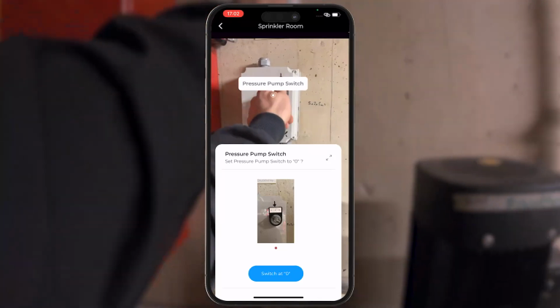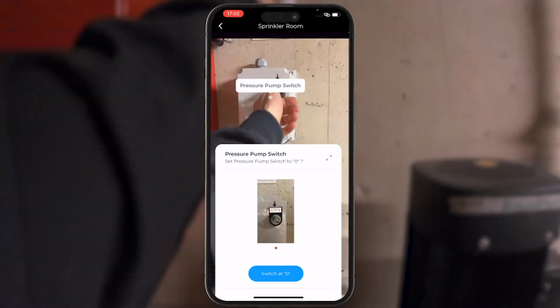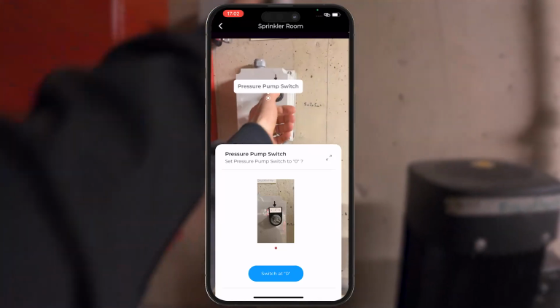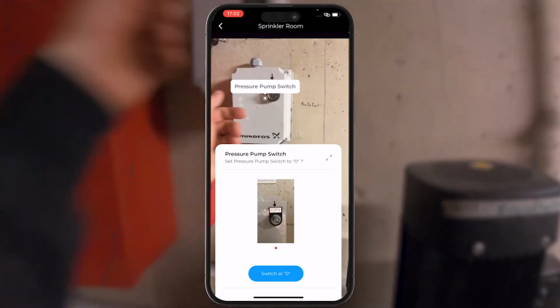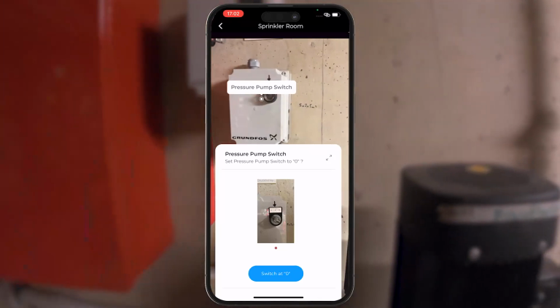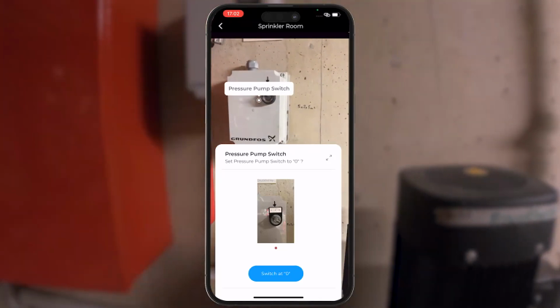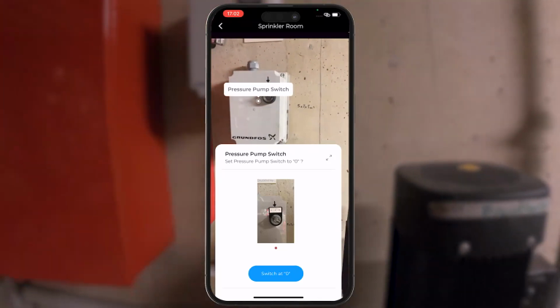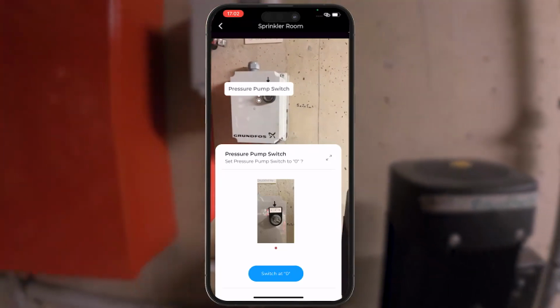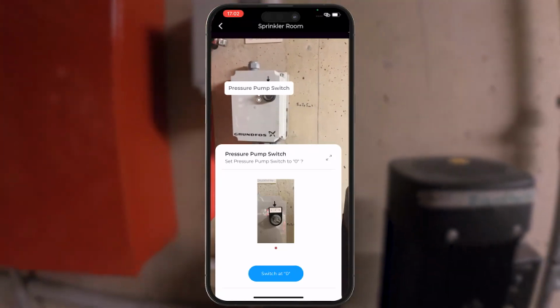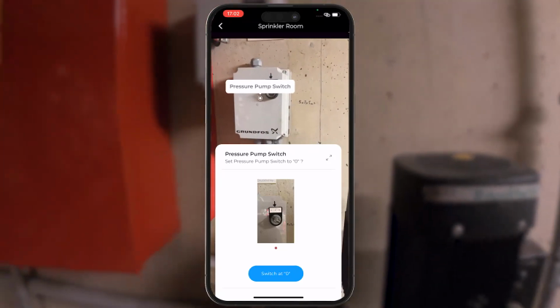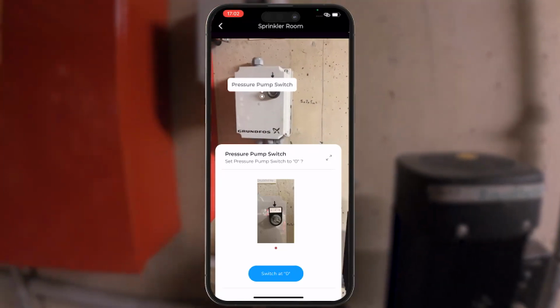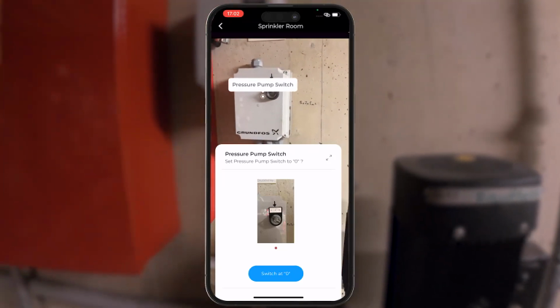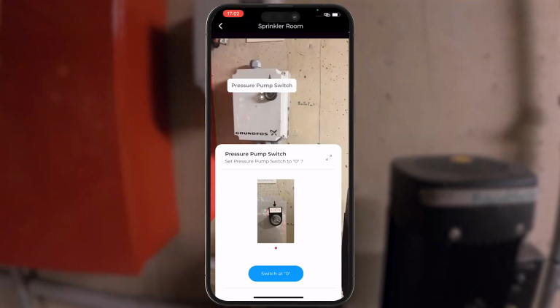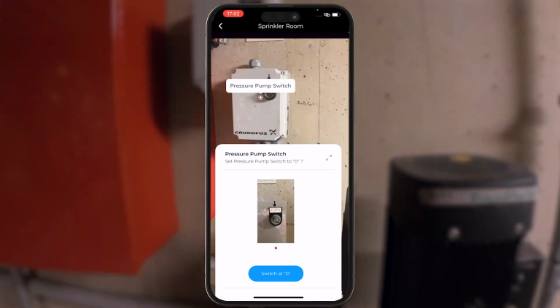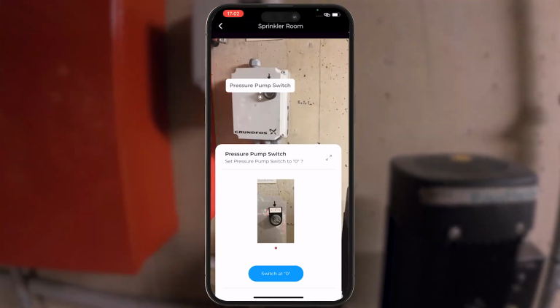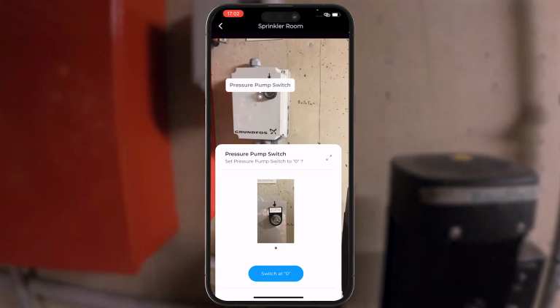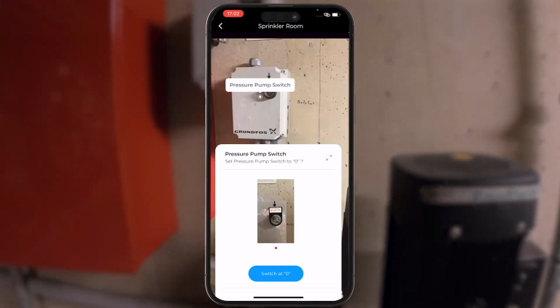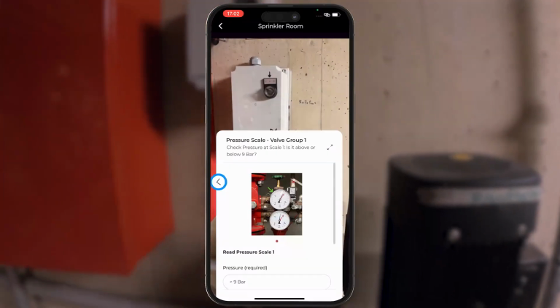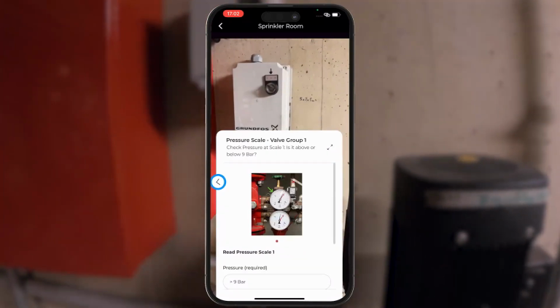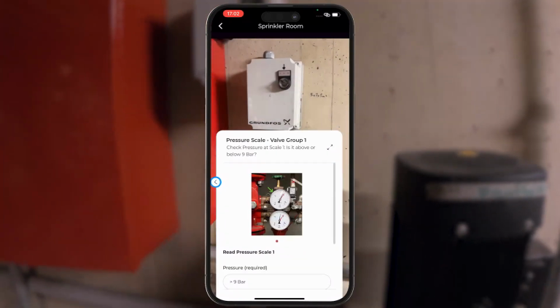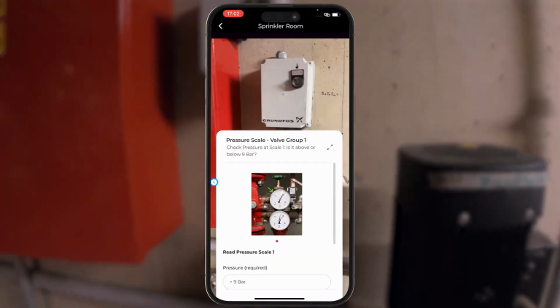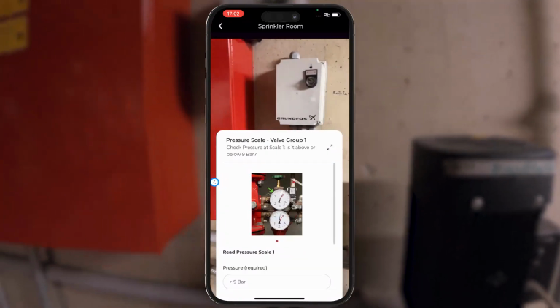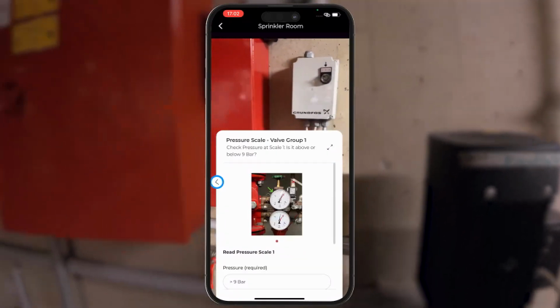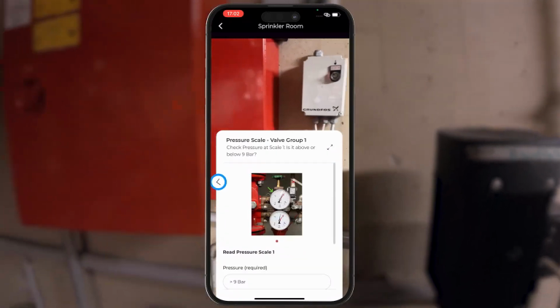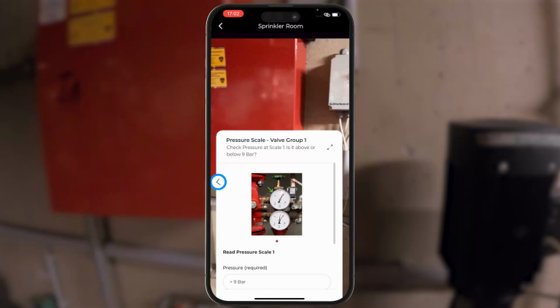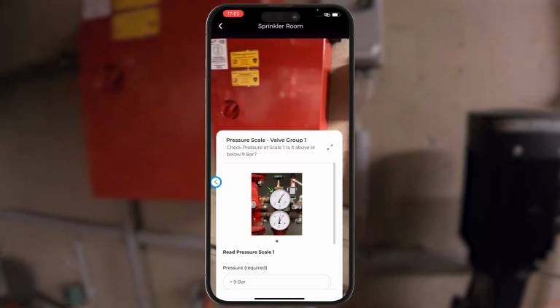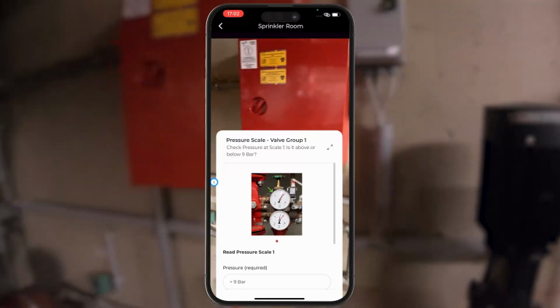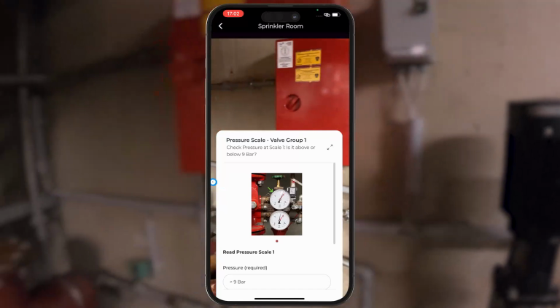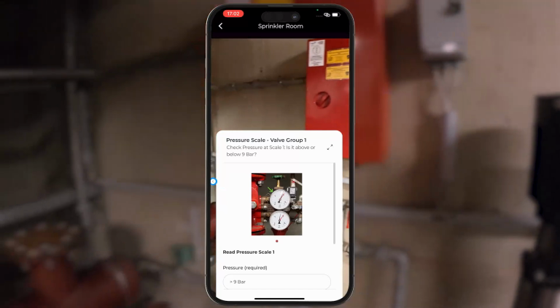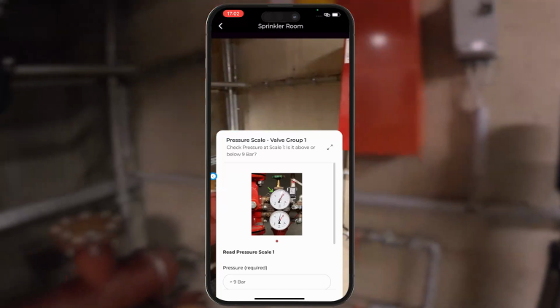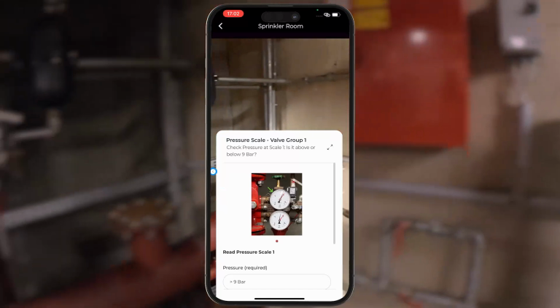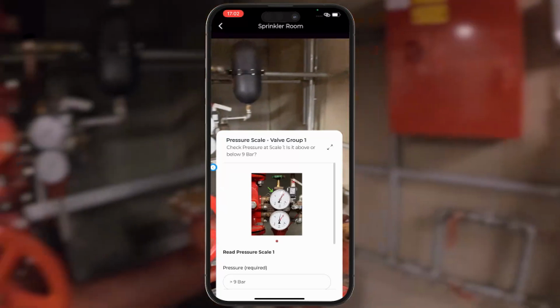The procedures can be described in detail, using text, images, and videos for clarification.